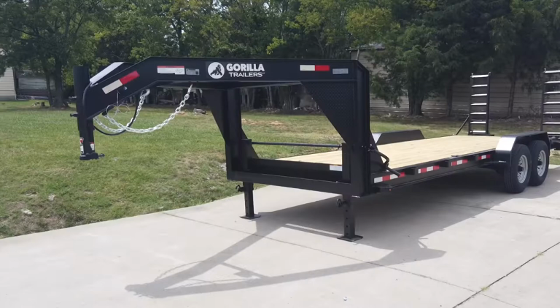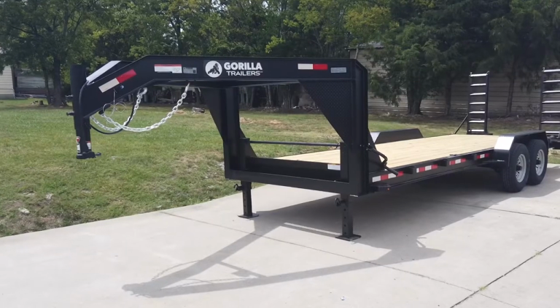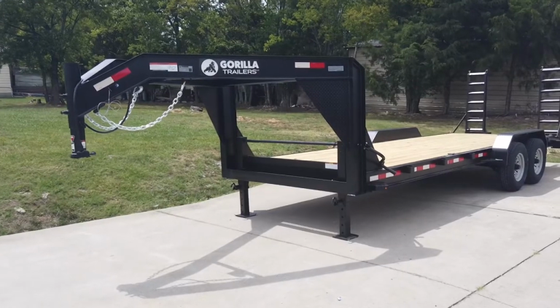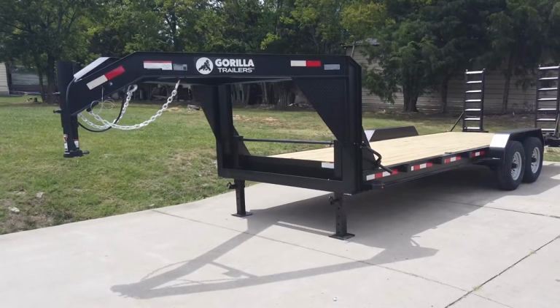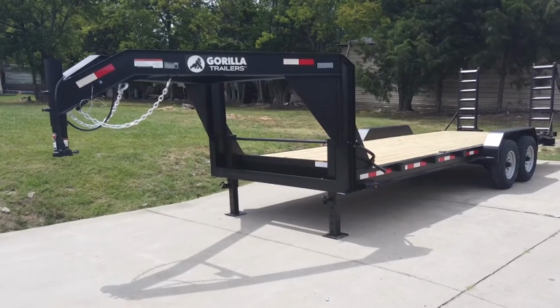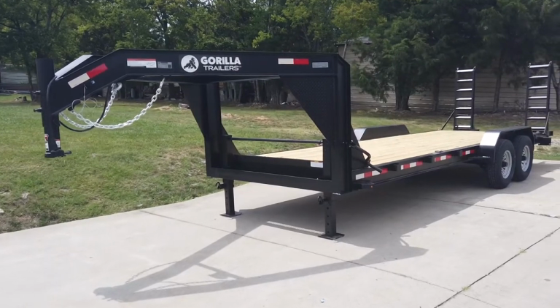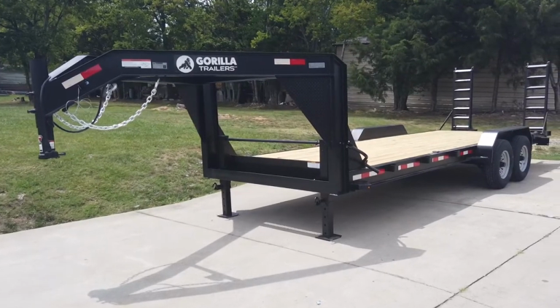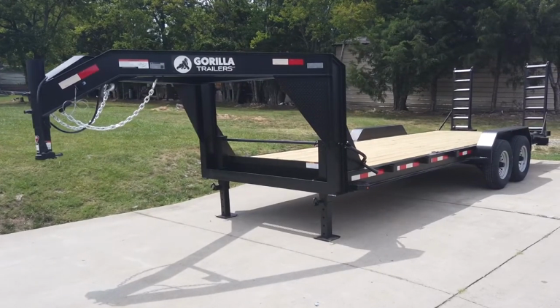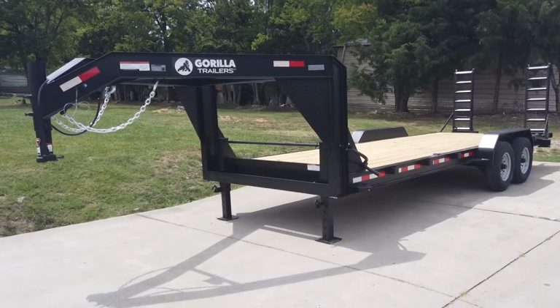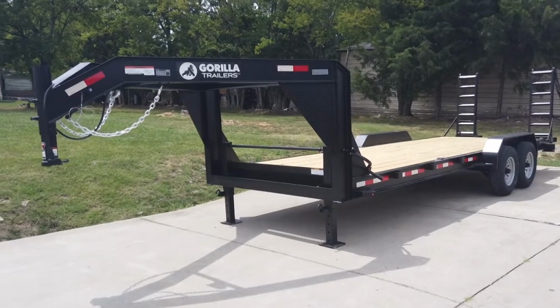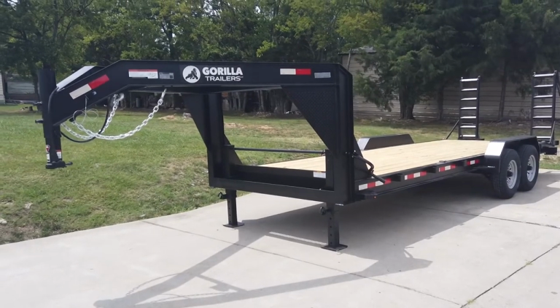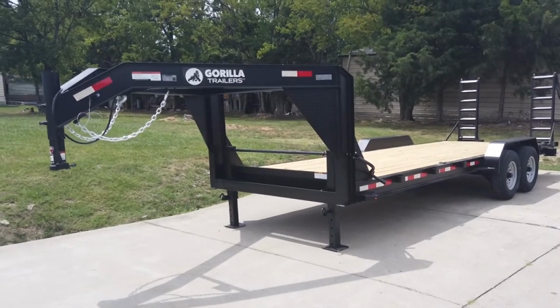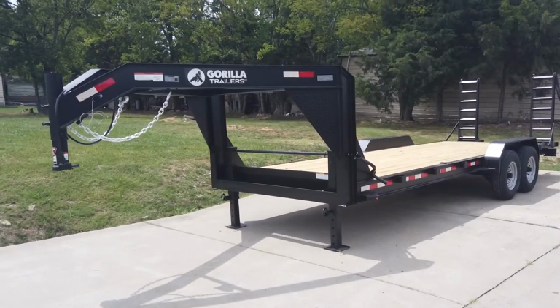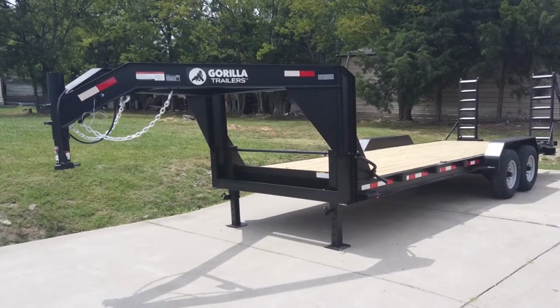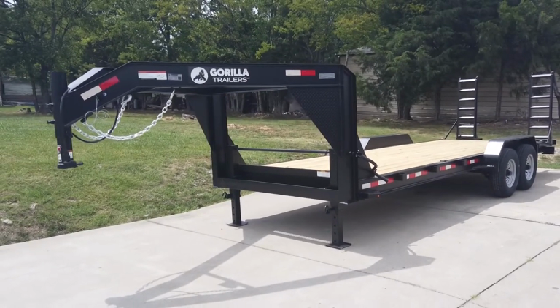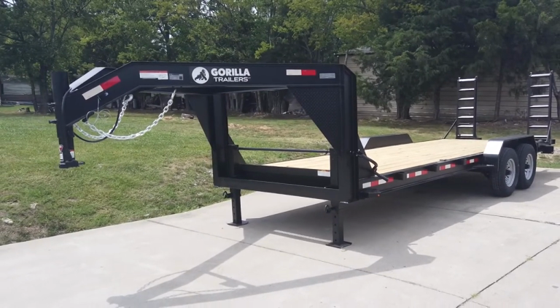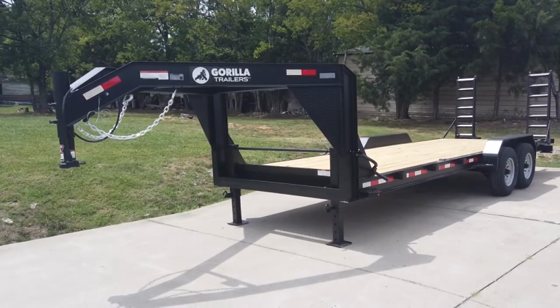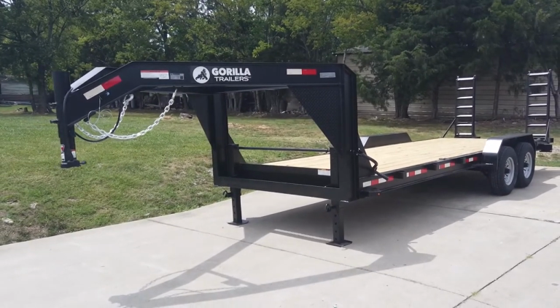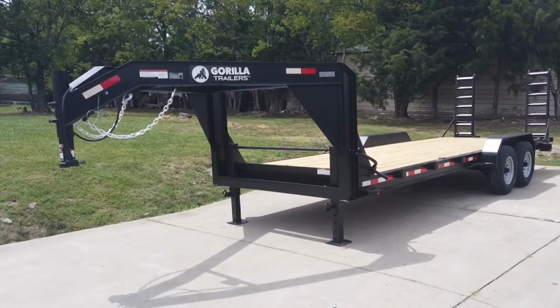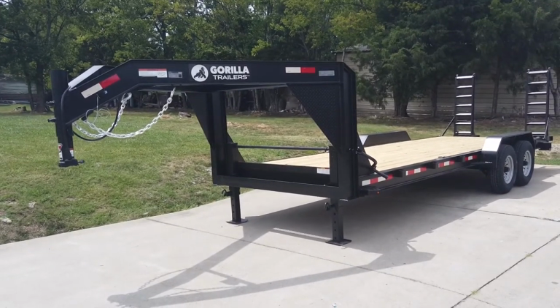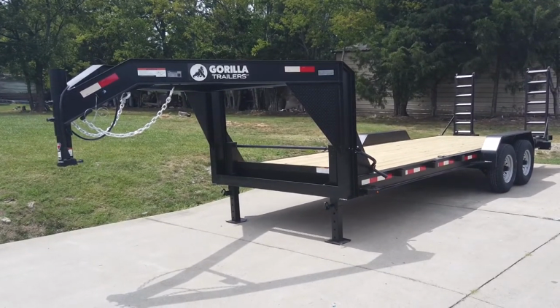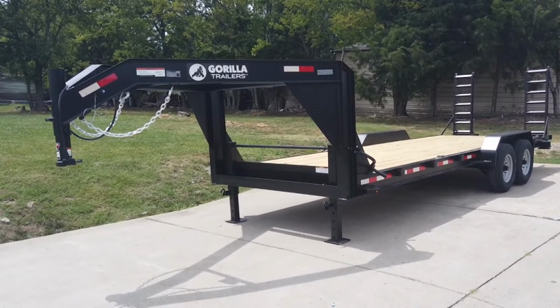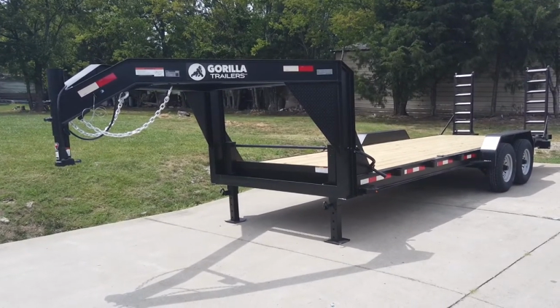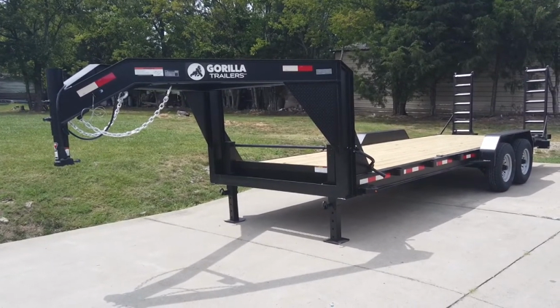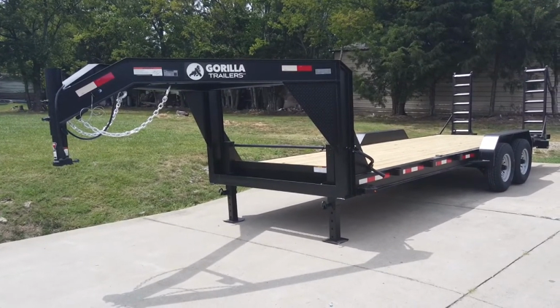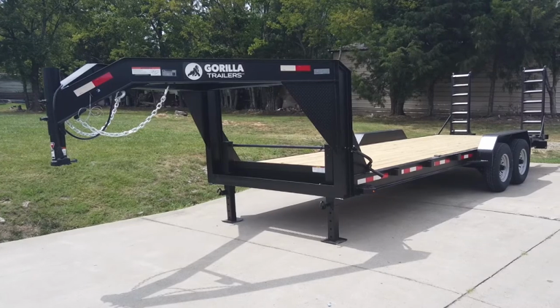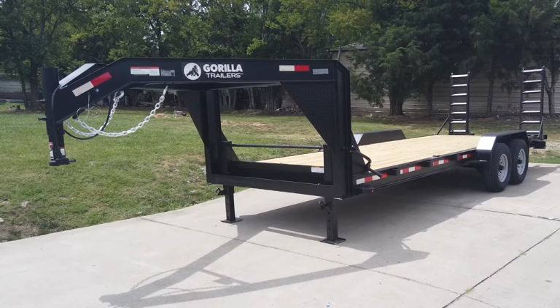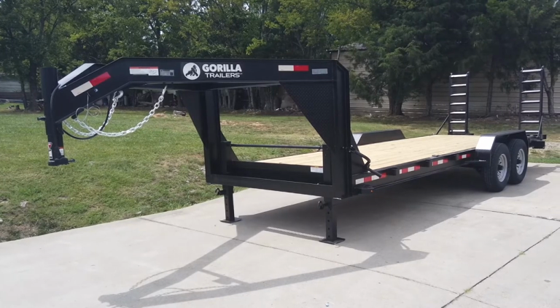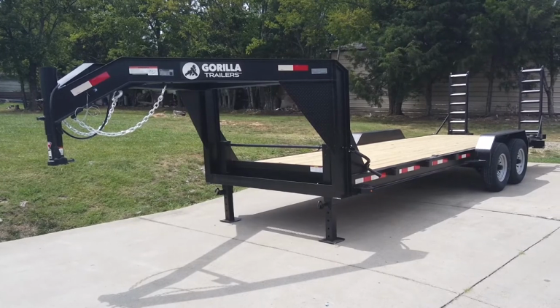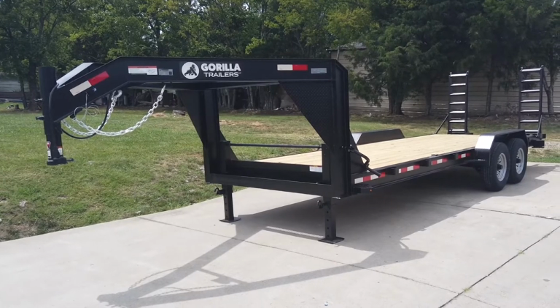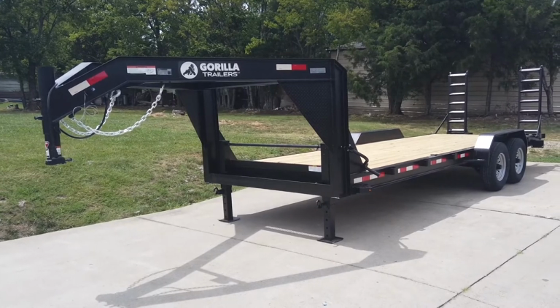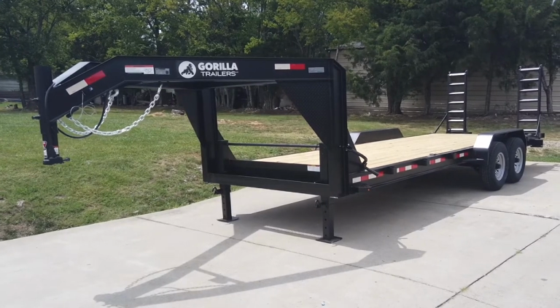We're here at SLE Equipment at Antioch, Tennessee, outside Nashville. Our phone number is 615-641-7720.